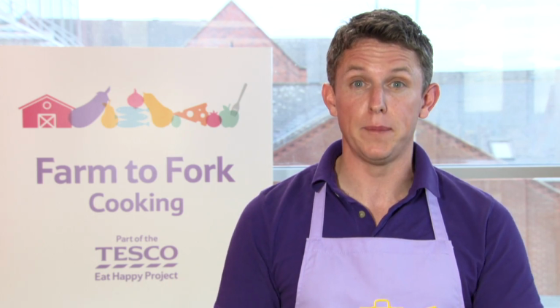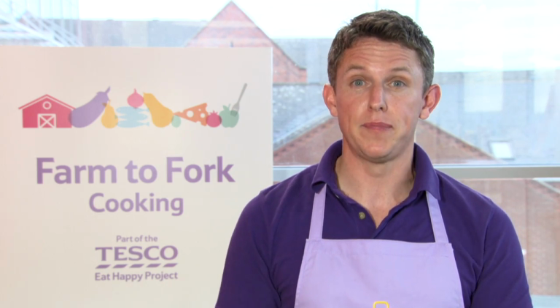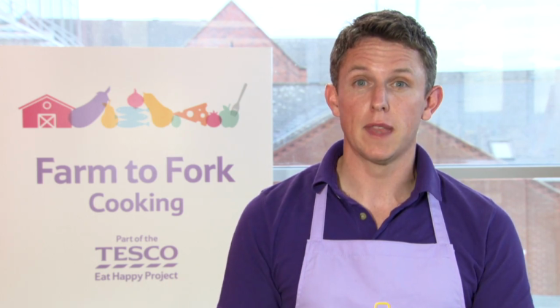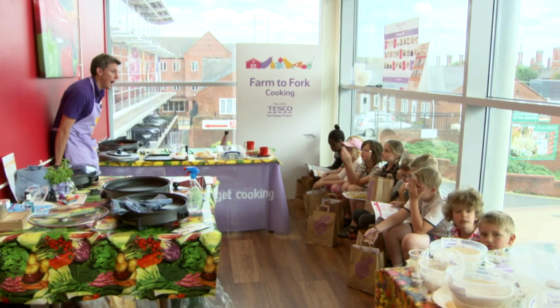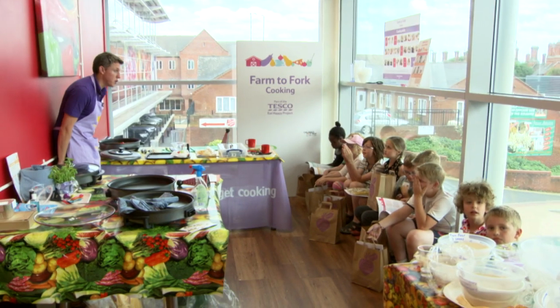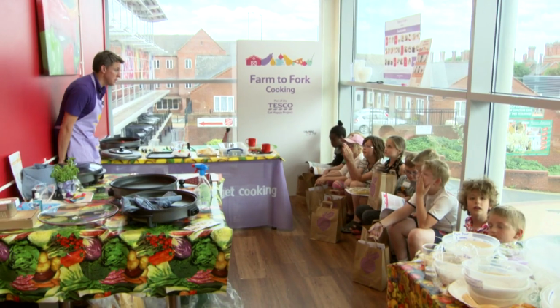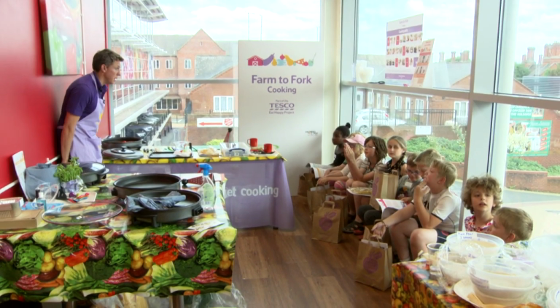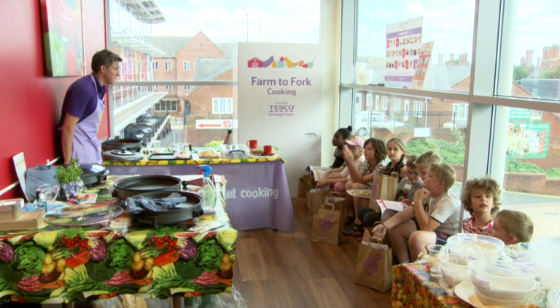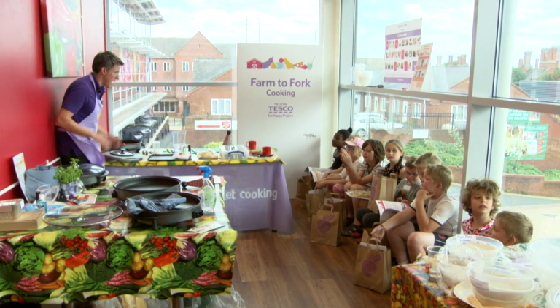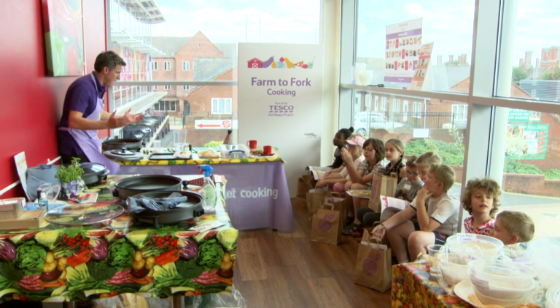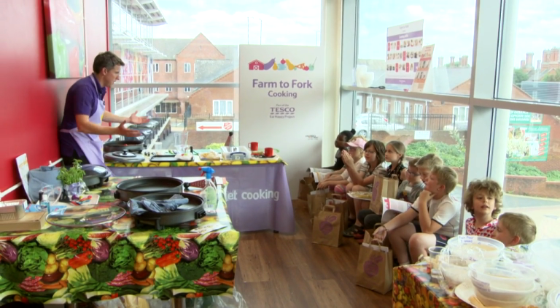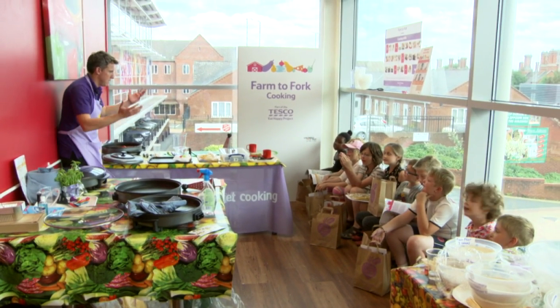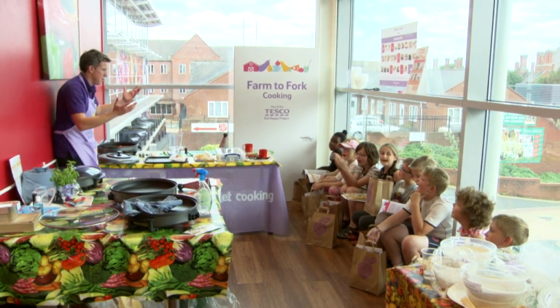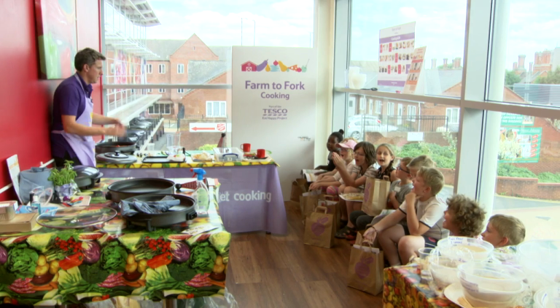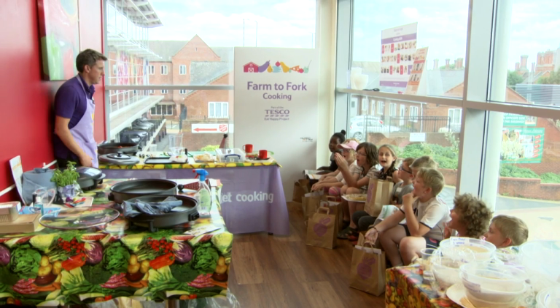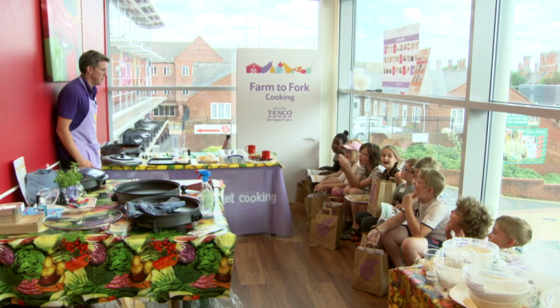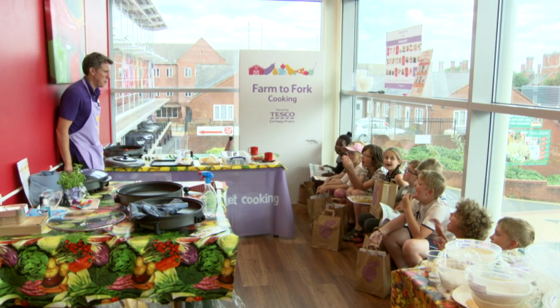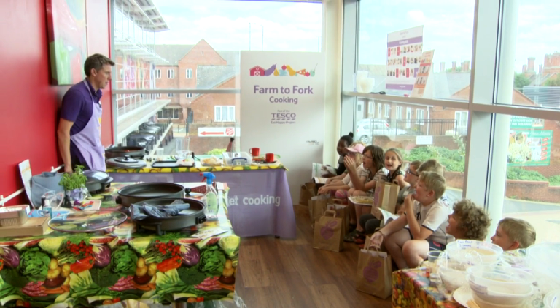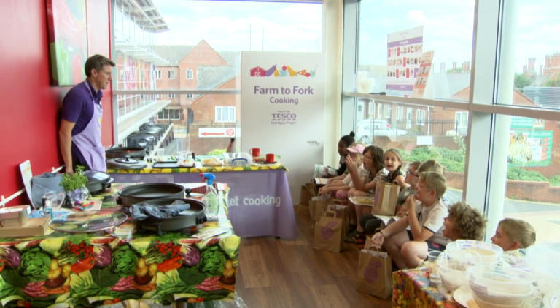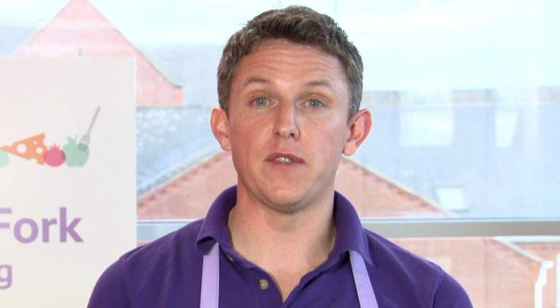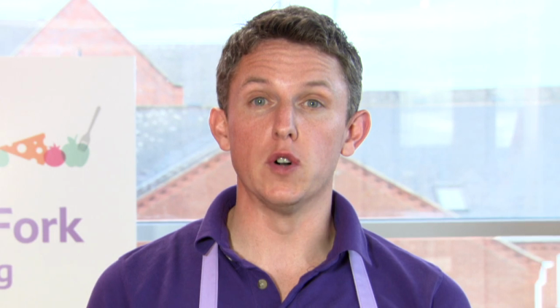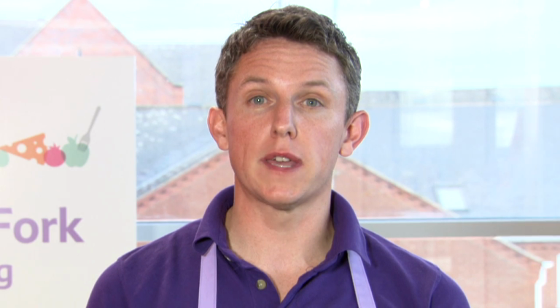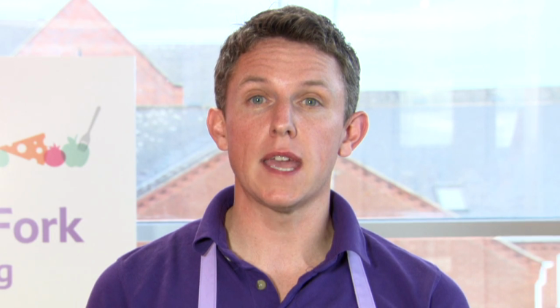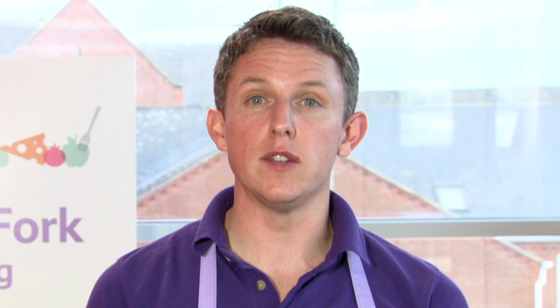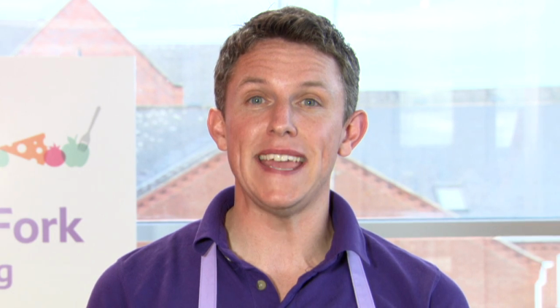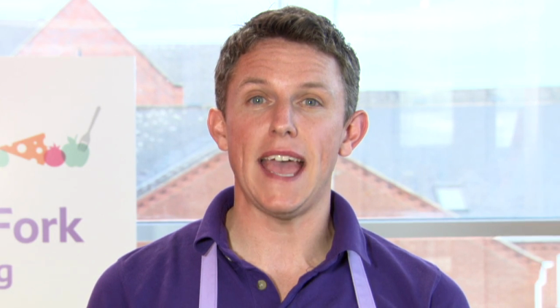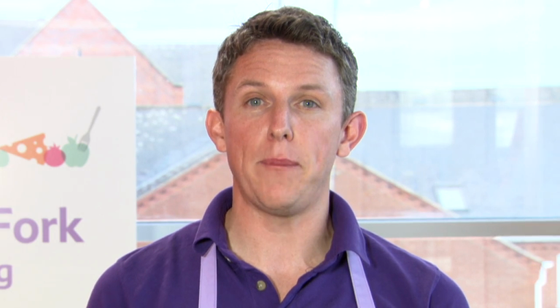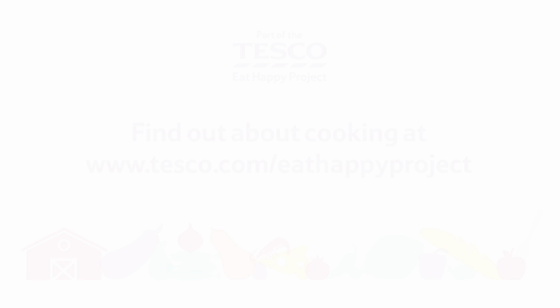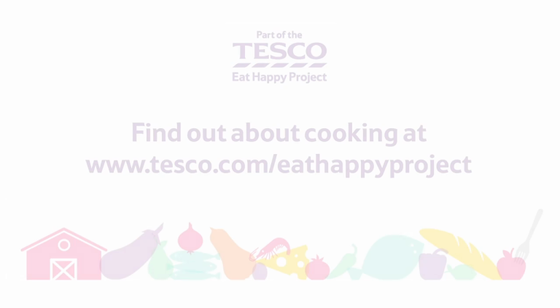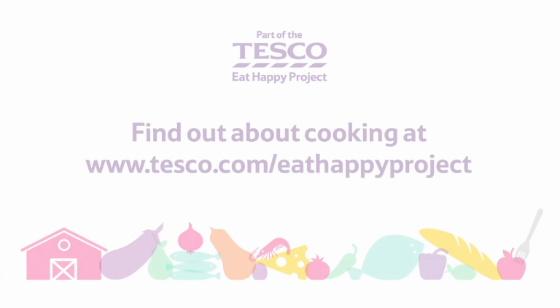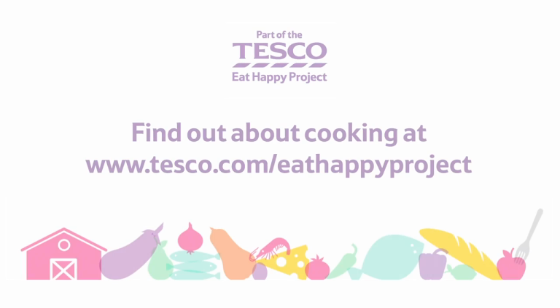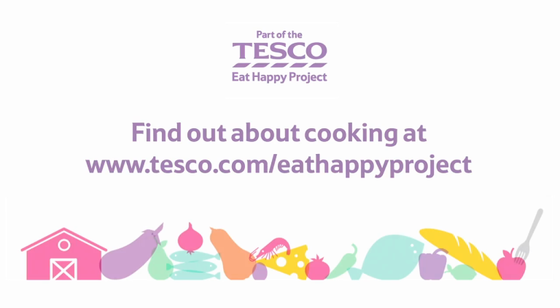Did you have a good time today? If you want to find out more about Farm to Fort Cooking, go to eathappyproject.com.